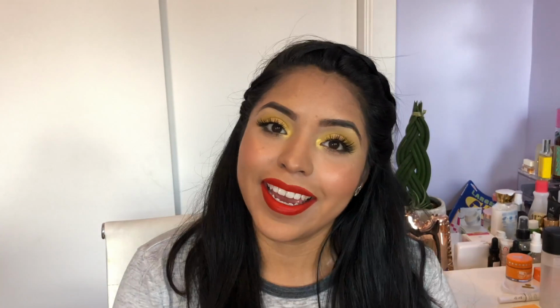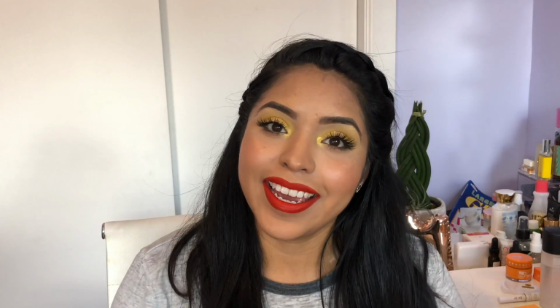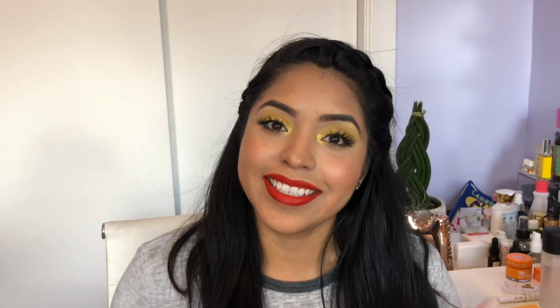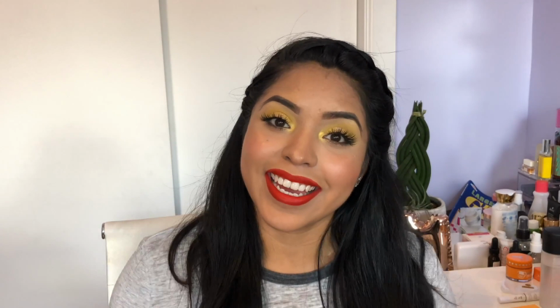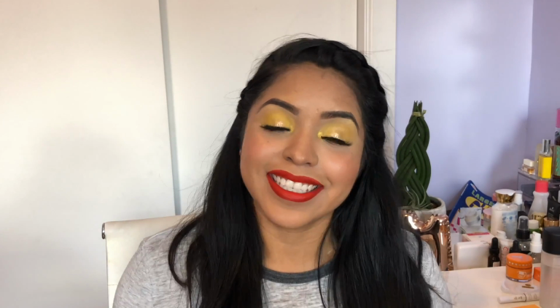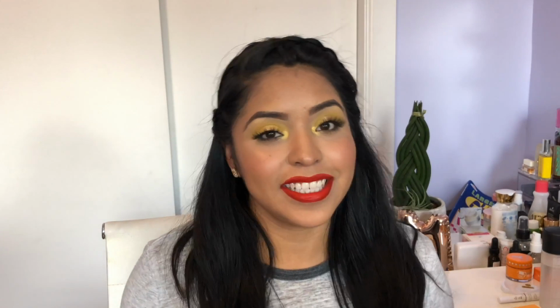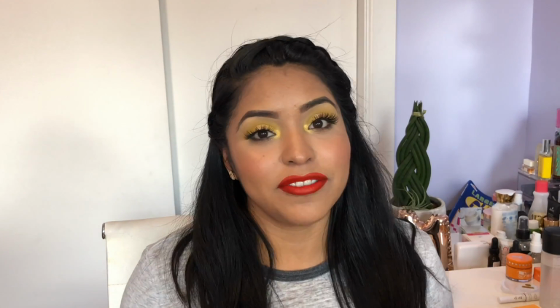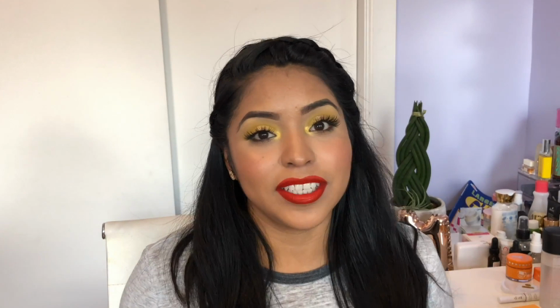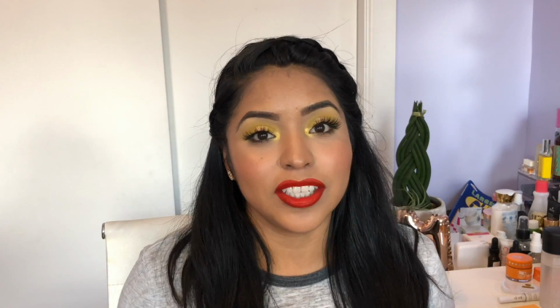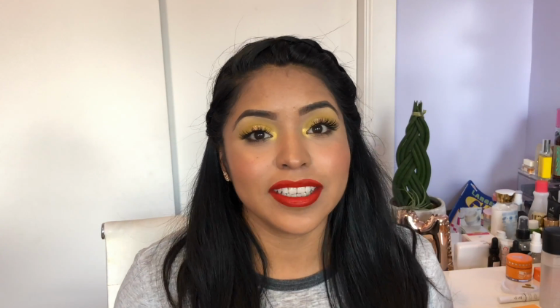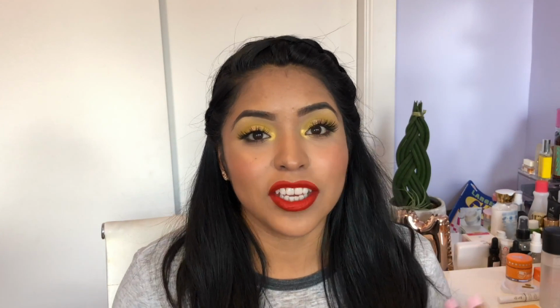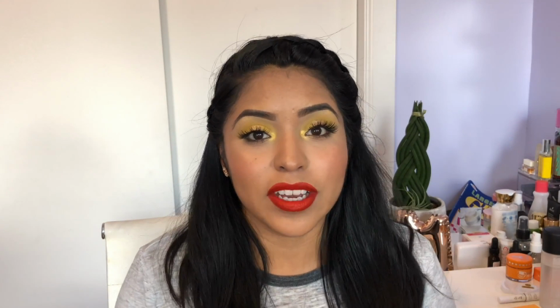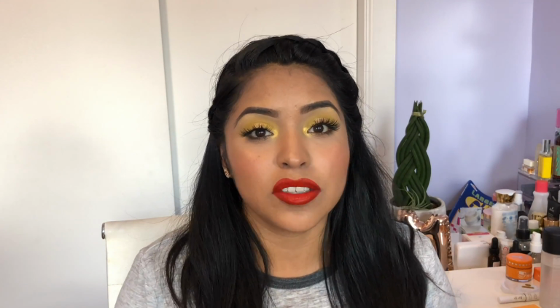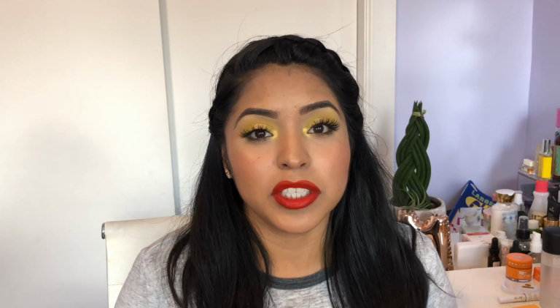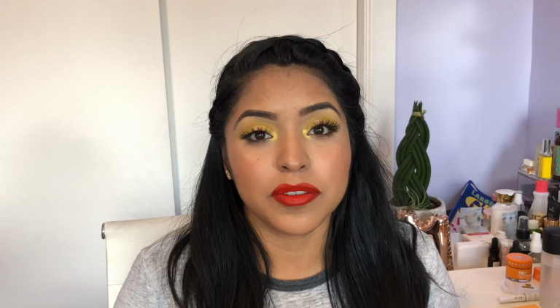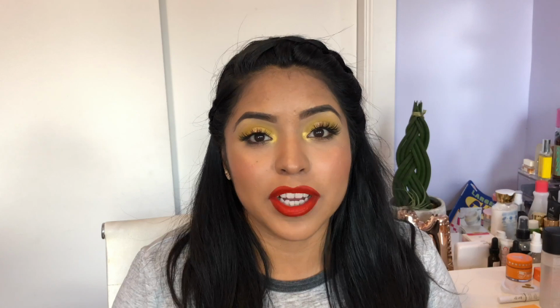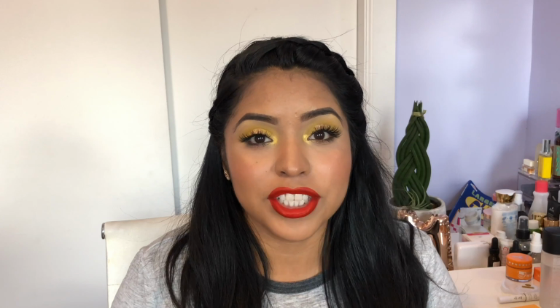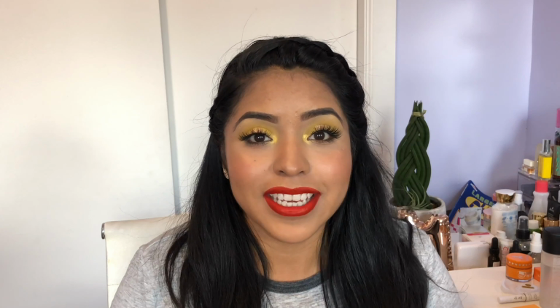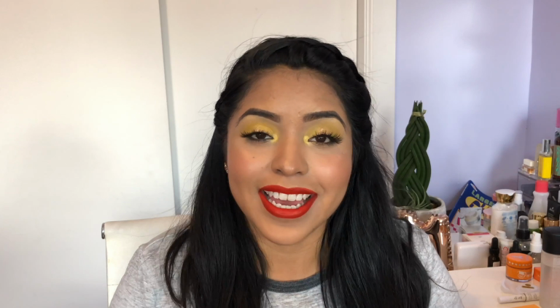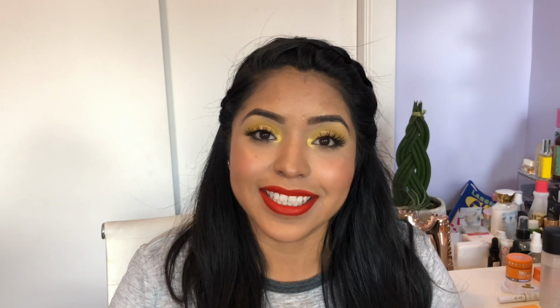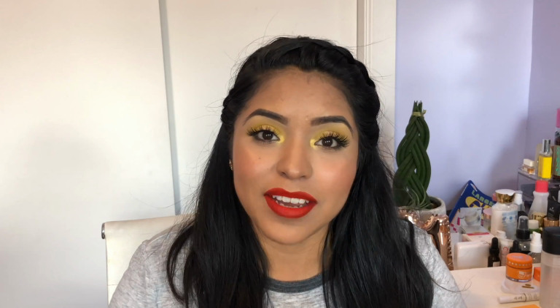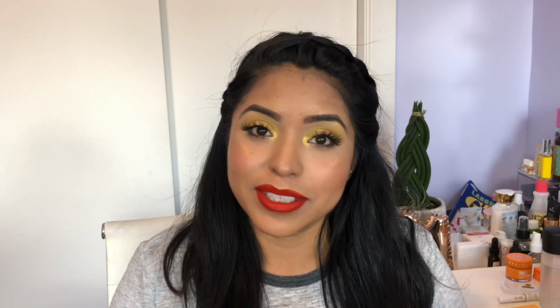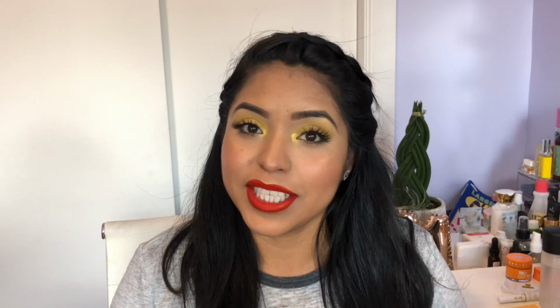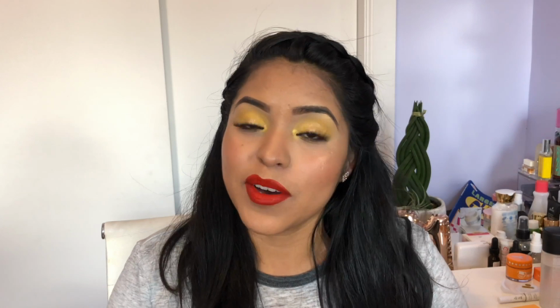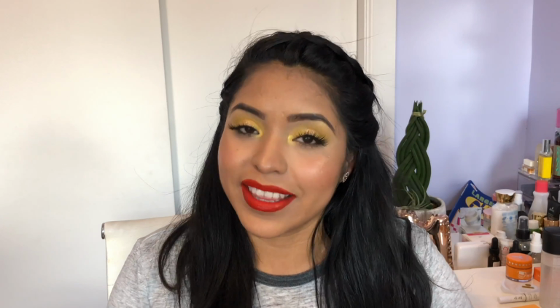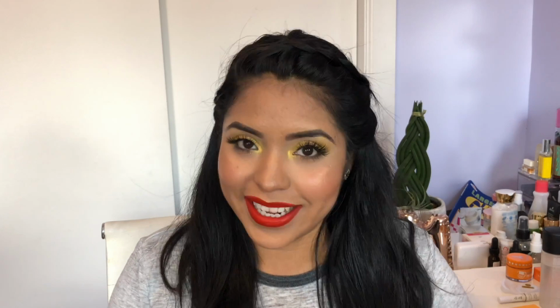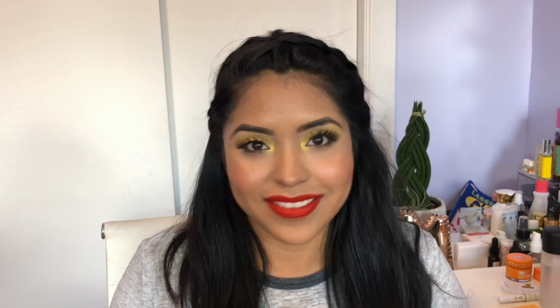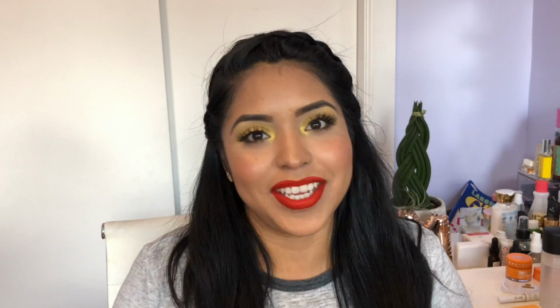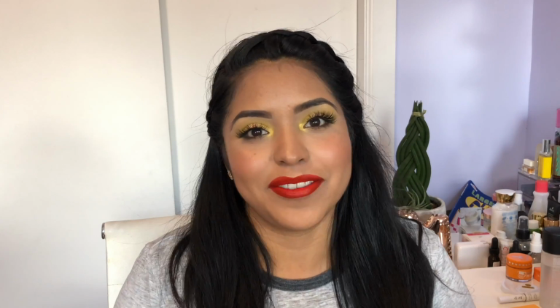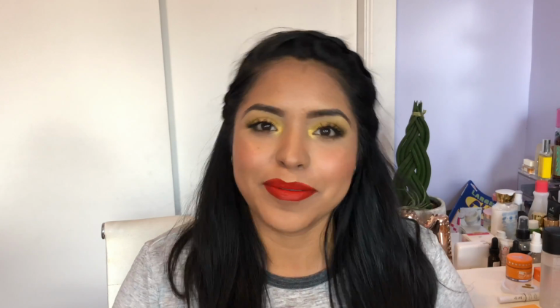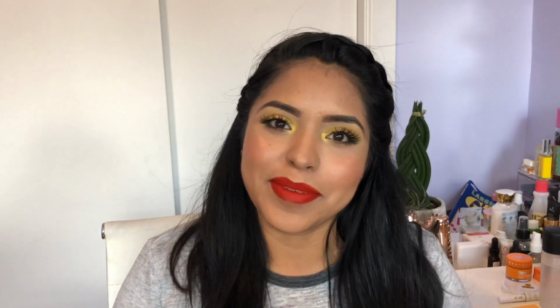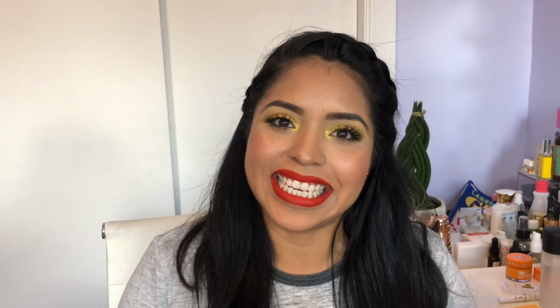And yeah guys, this is the final look. Thank you guys so much for watching and I will see you on the next video. Bye!